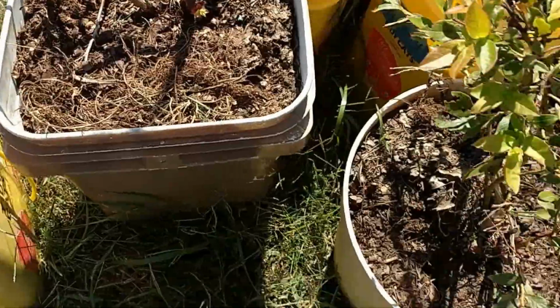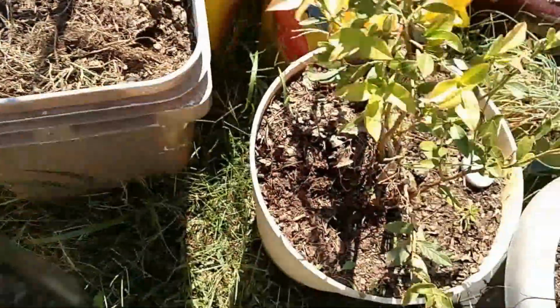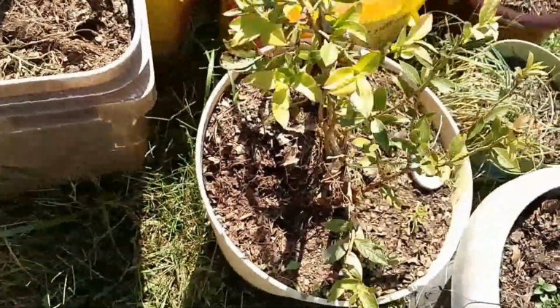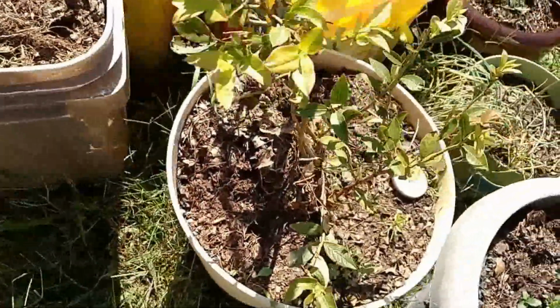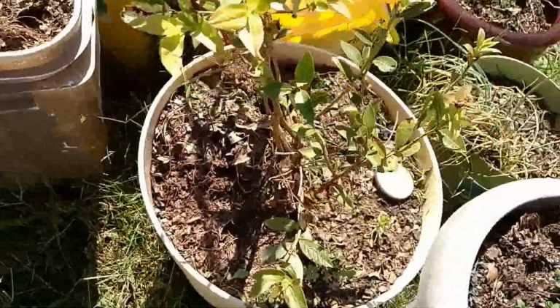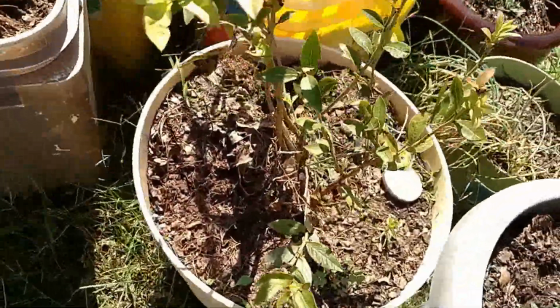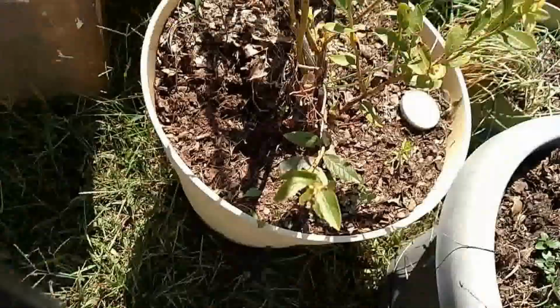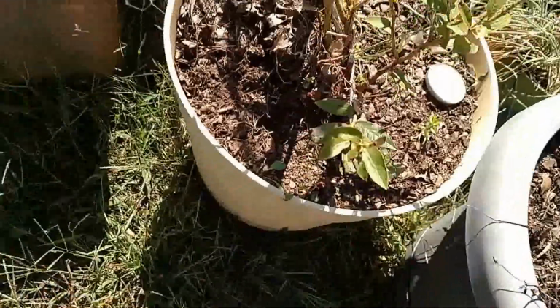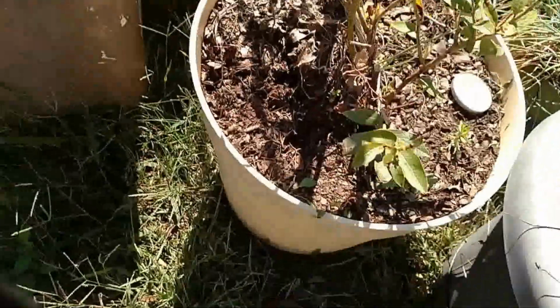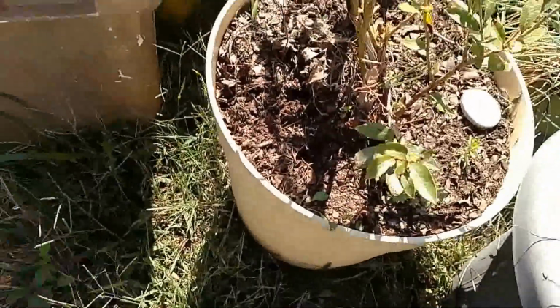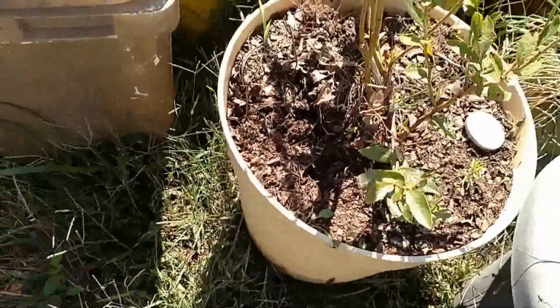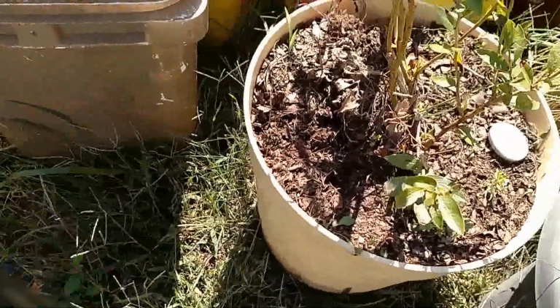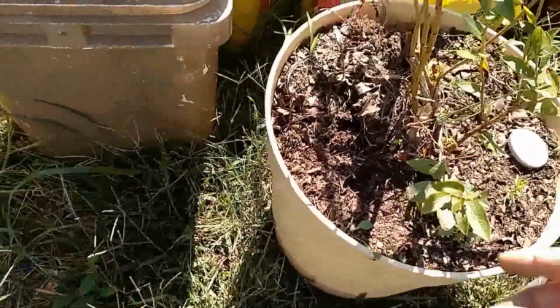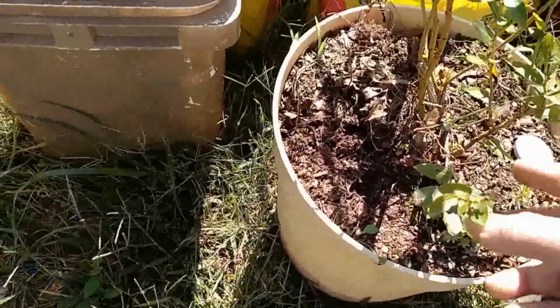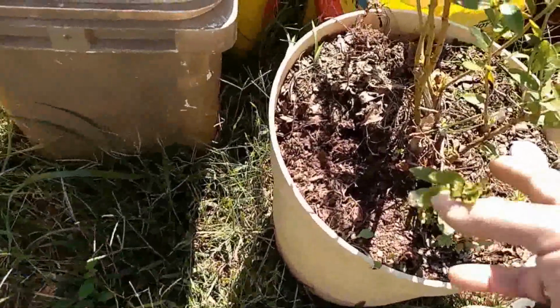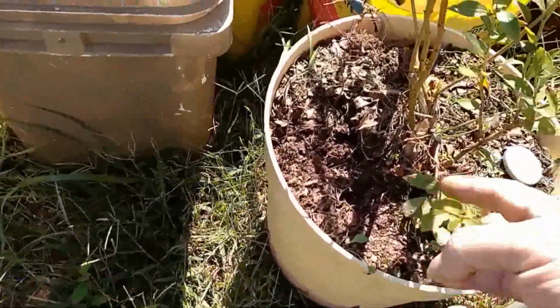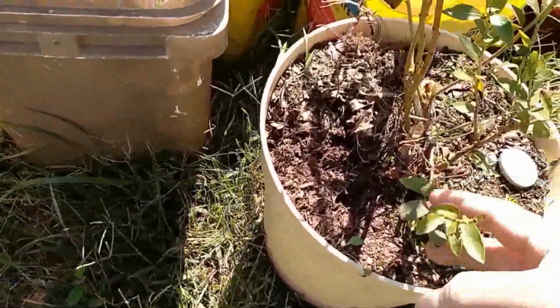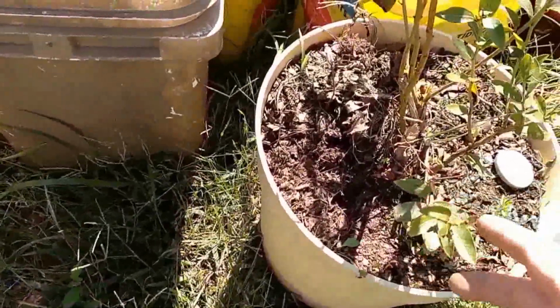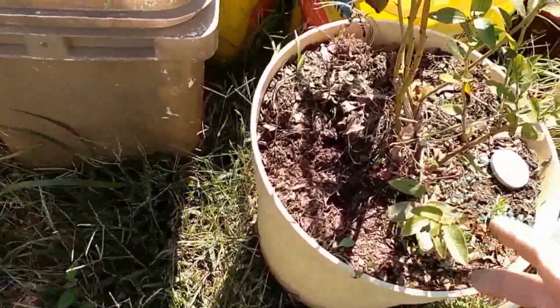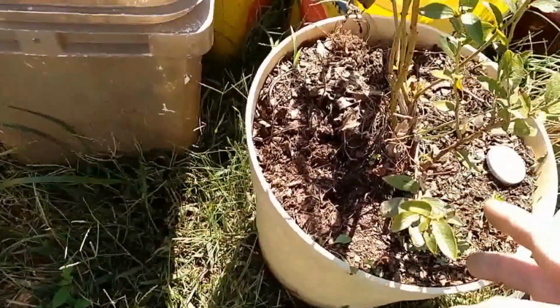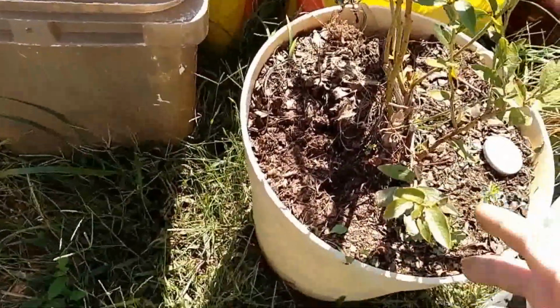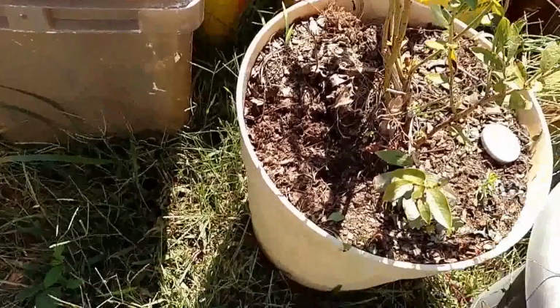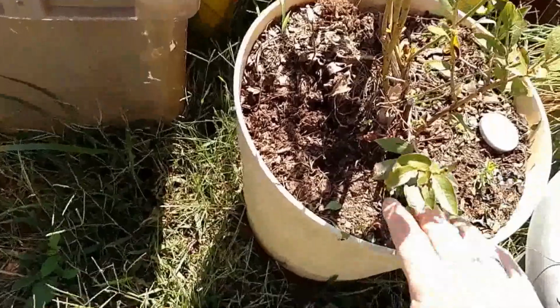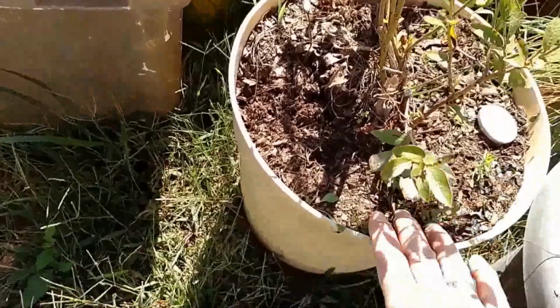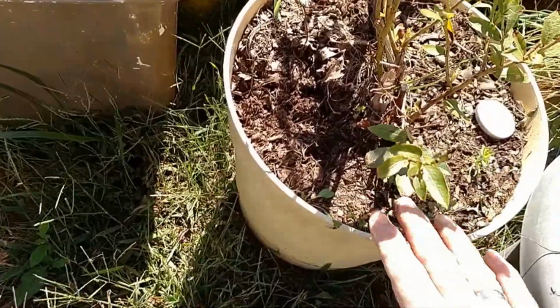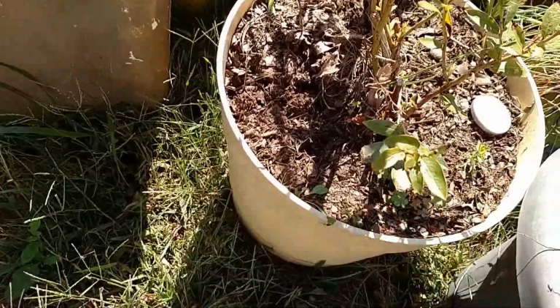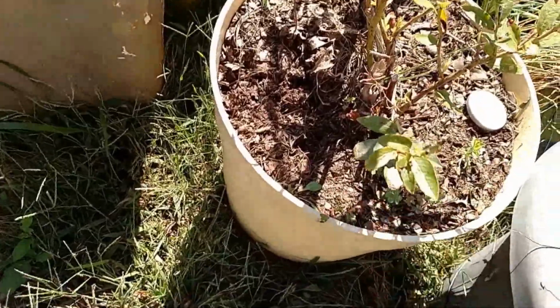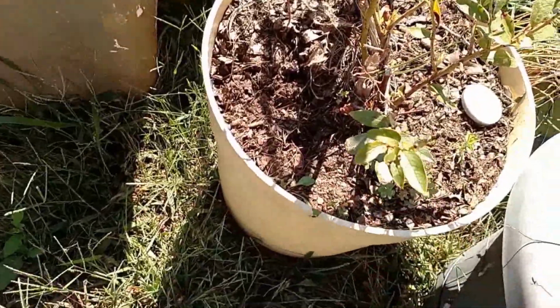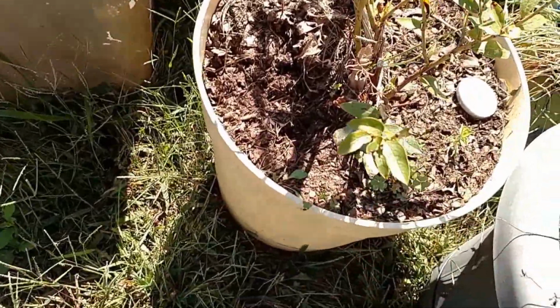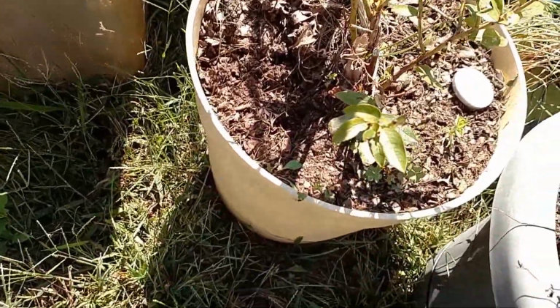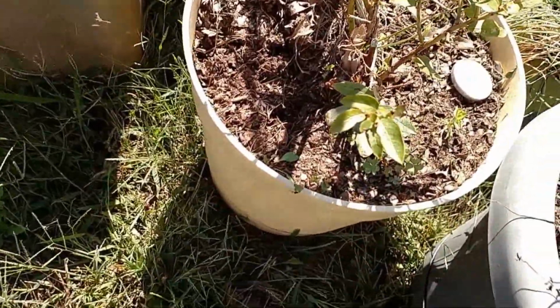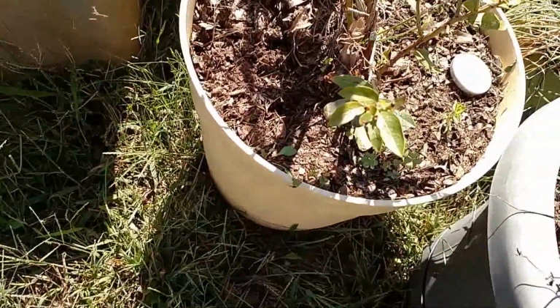And this one here almost died too, but it had a lot of green leaves left, so I put it in here and it's doing really well. And this is my spearmint.